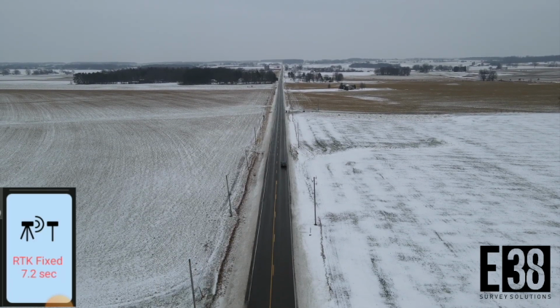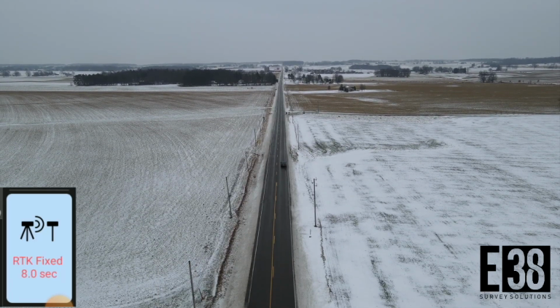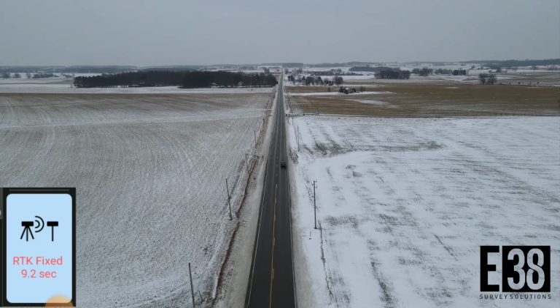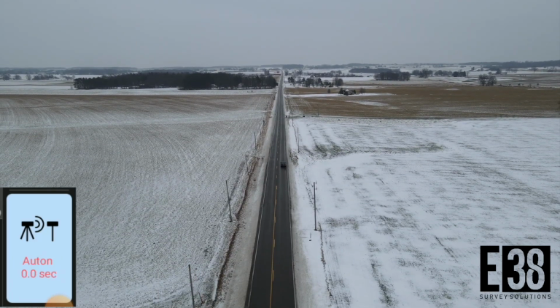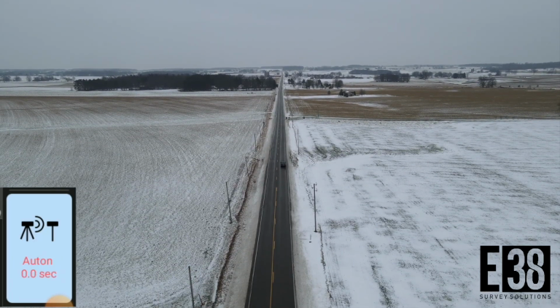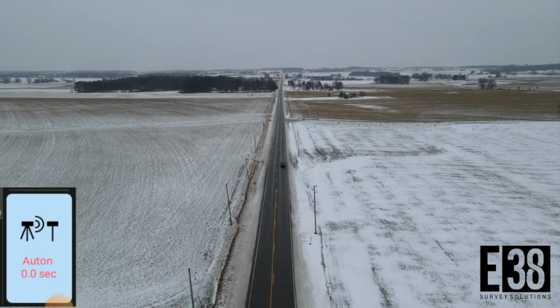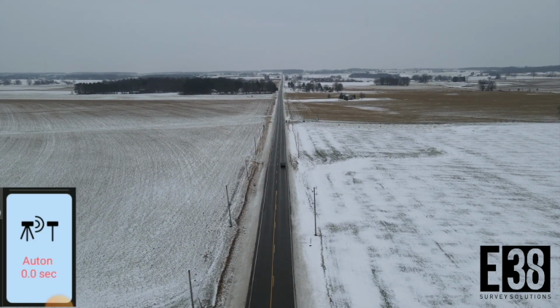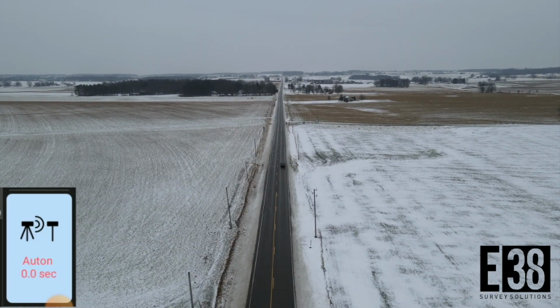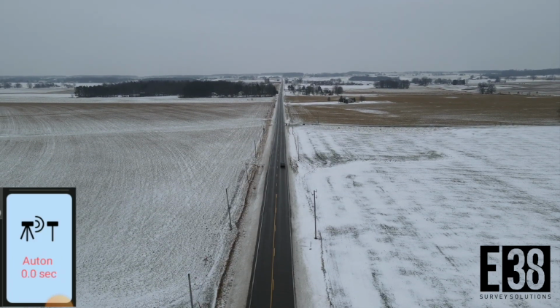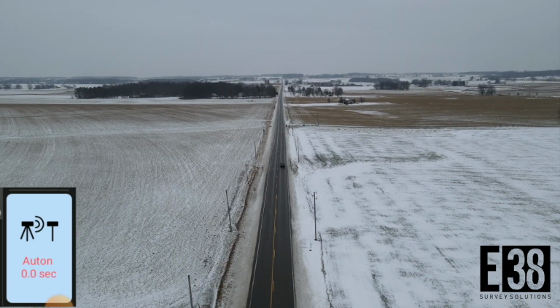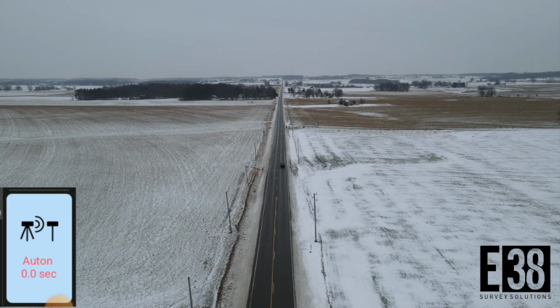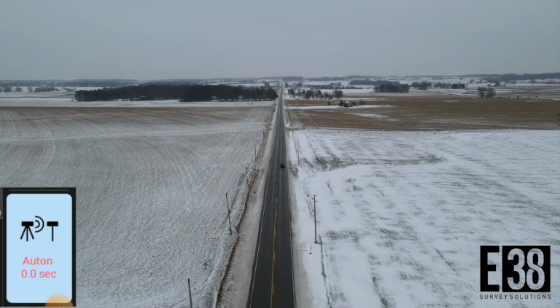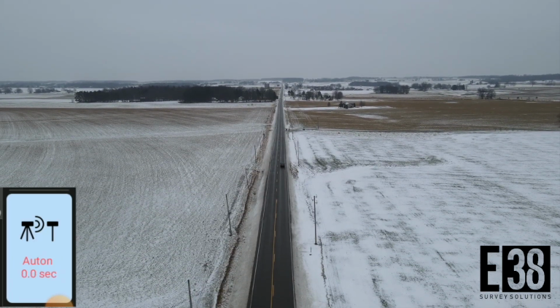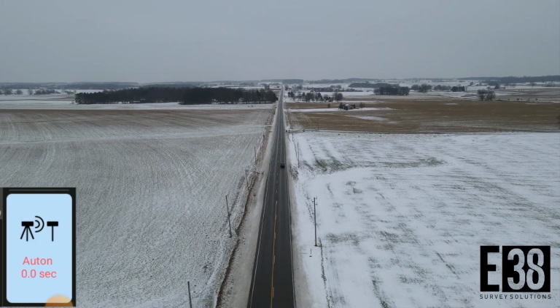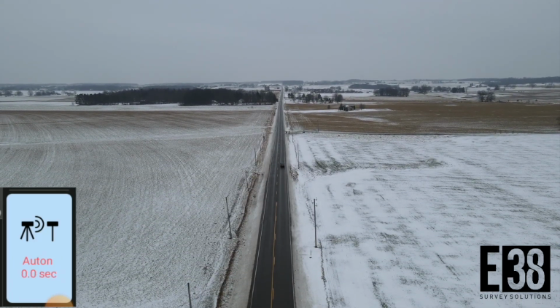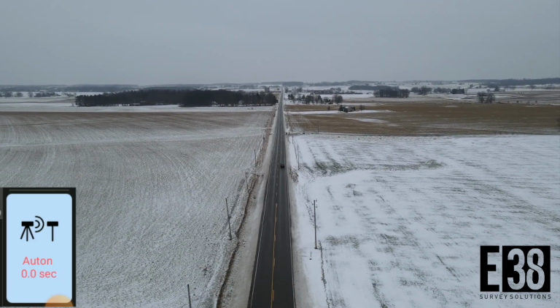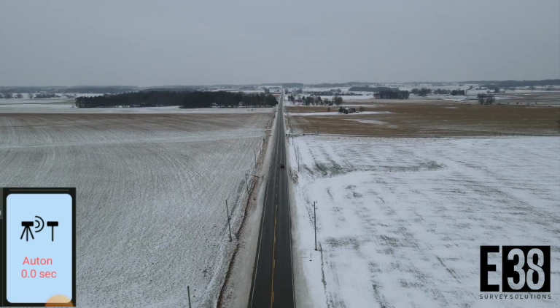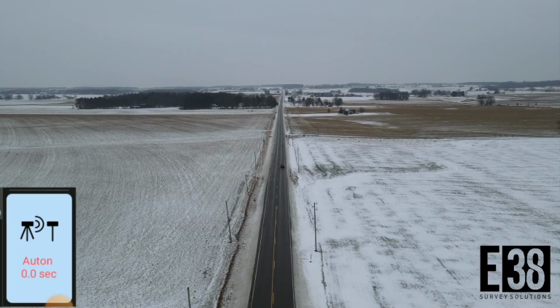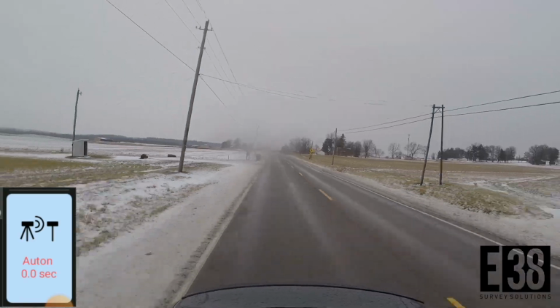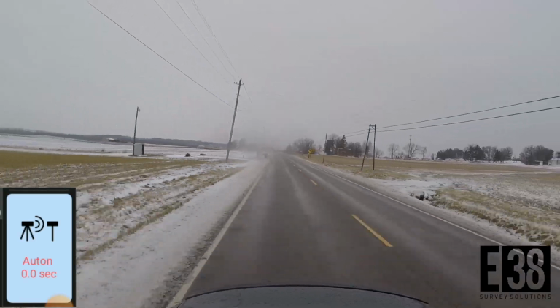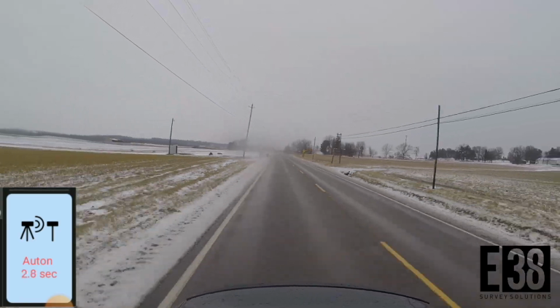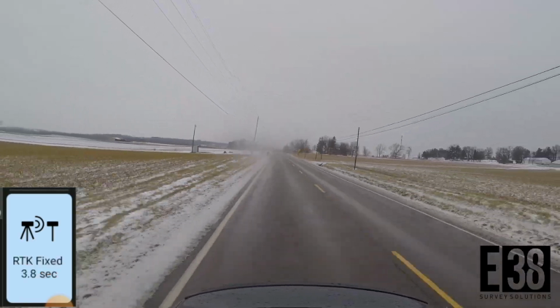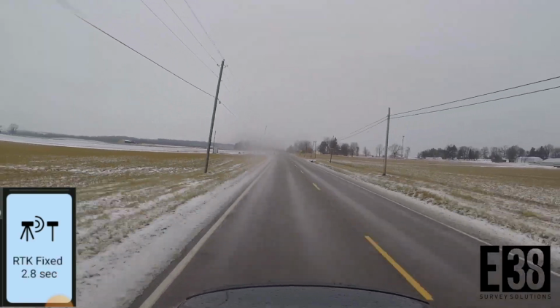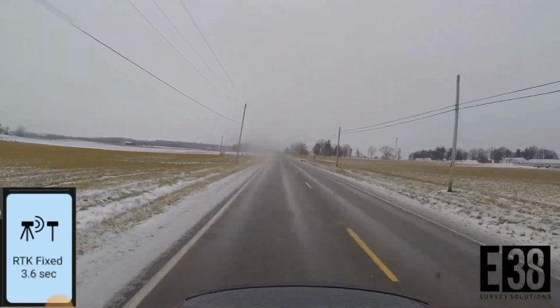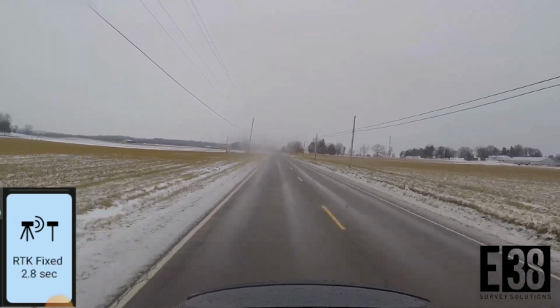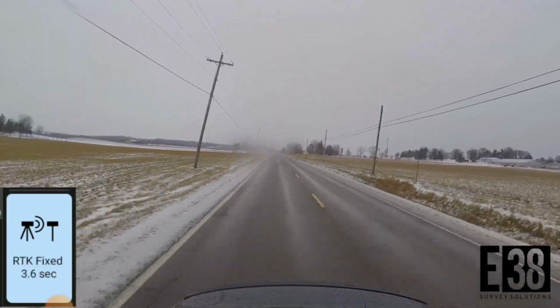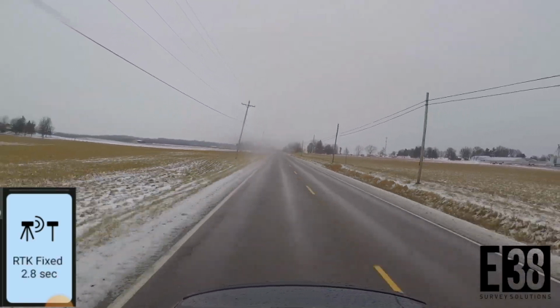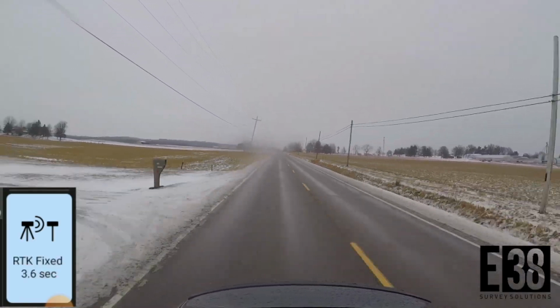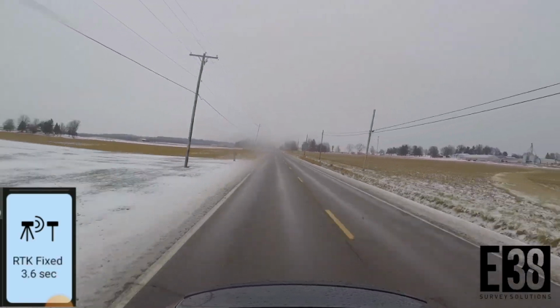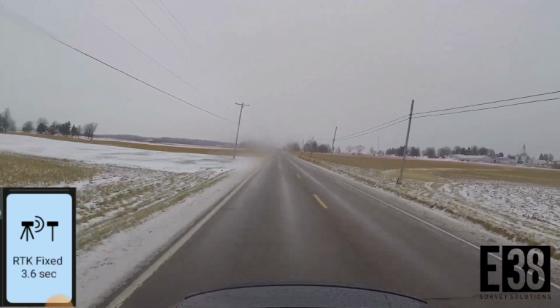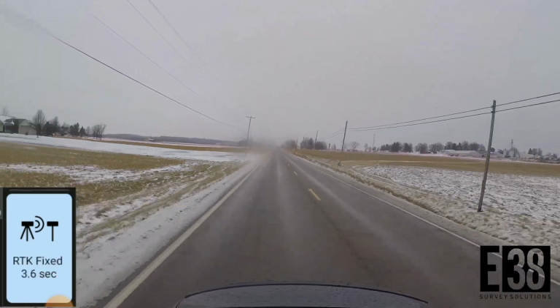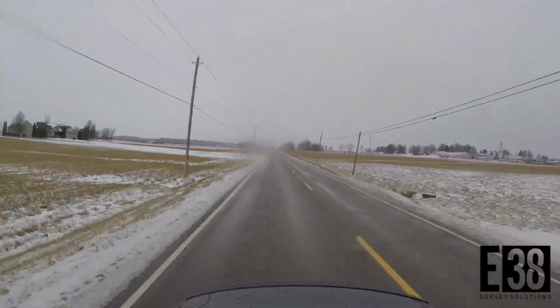As you can see in the example with the receiver operating autonomously, we would then track back until we could reacquire corrections and shoot a fixed shot.